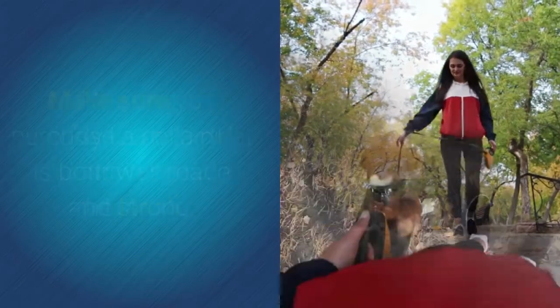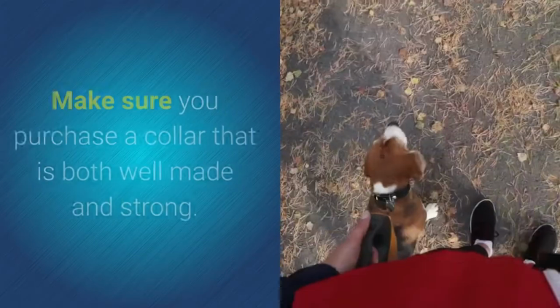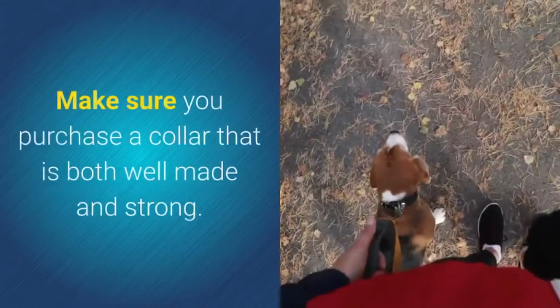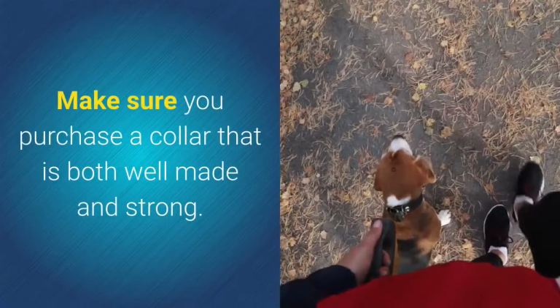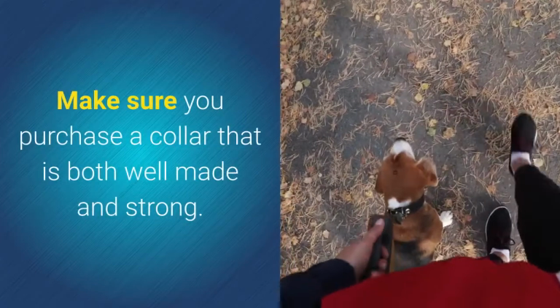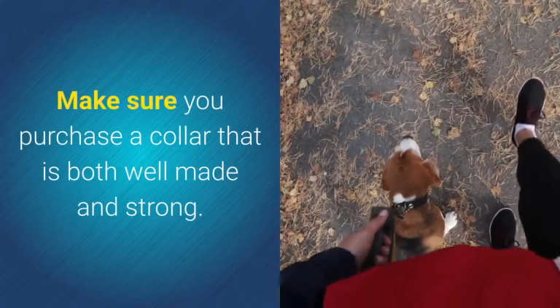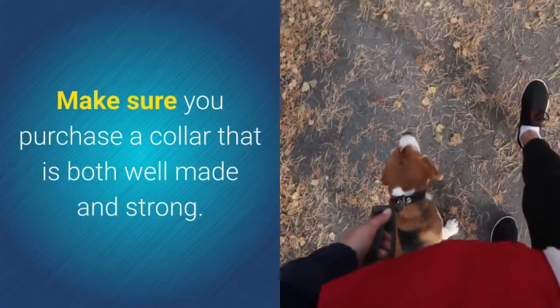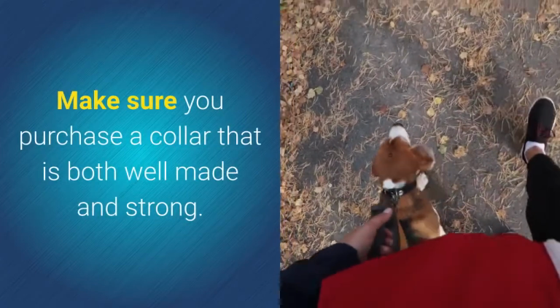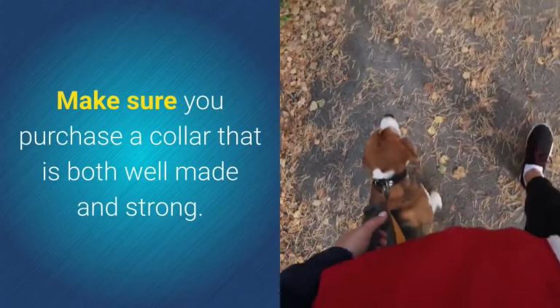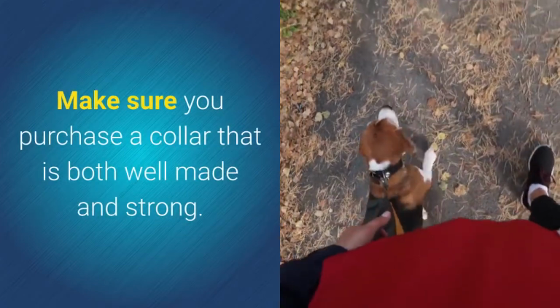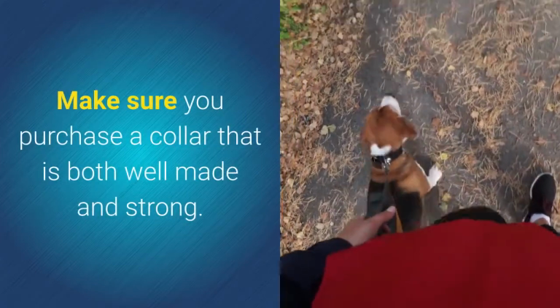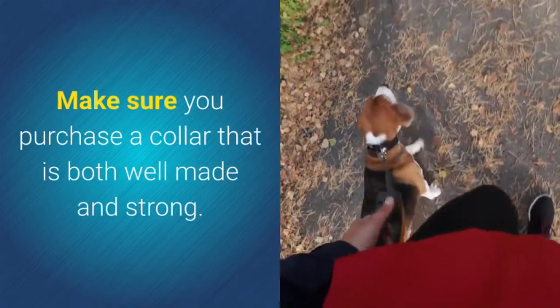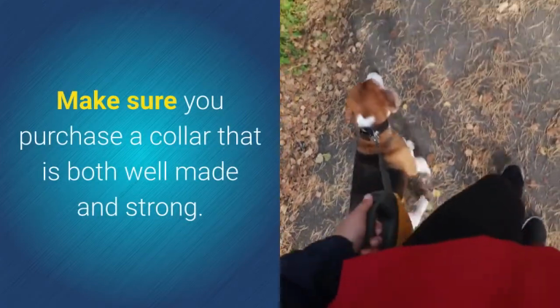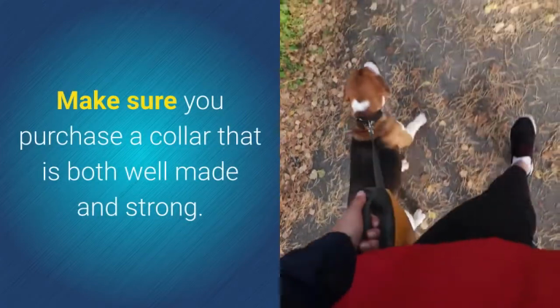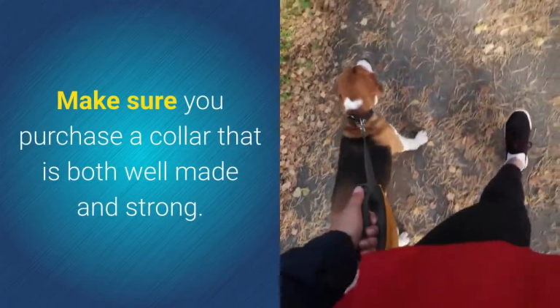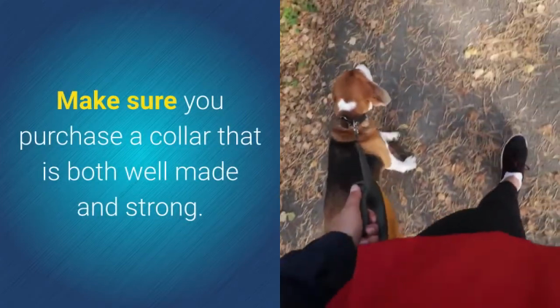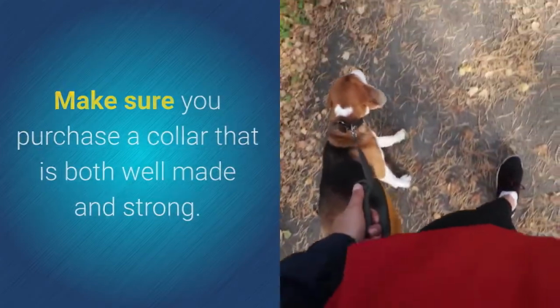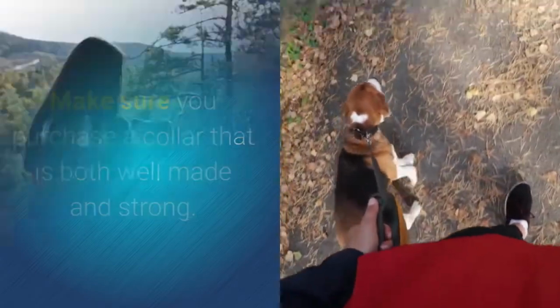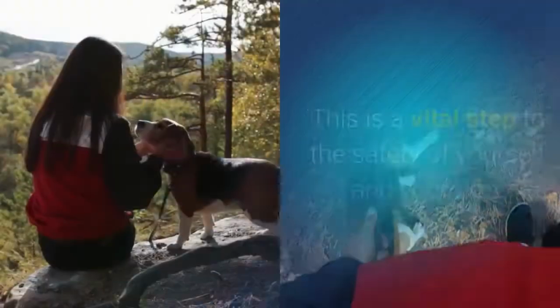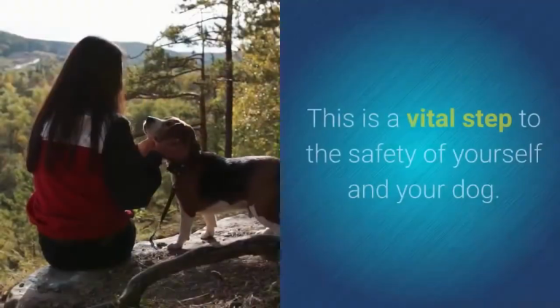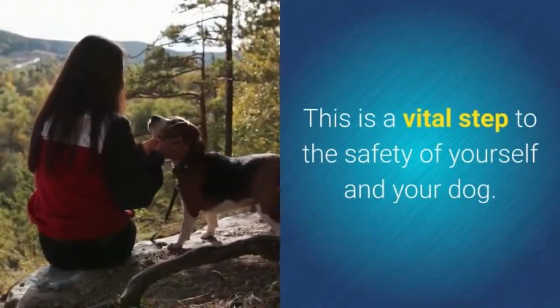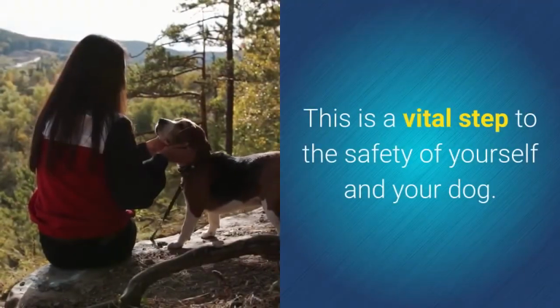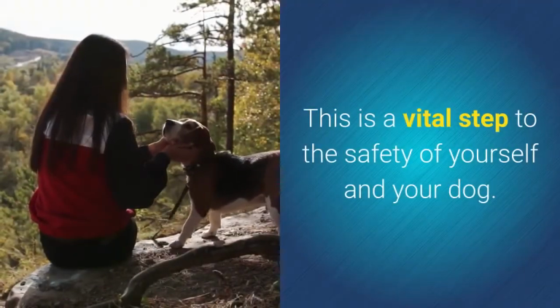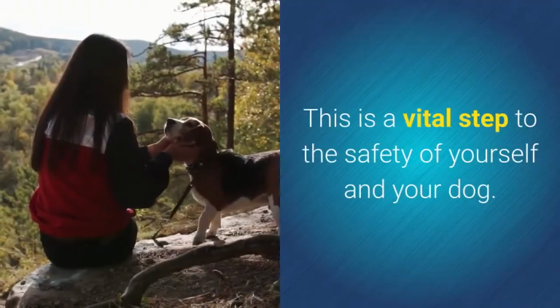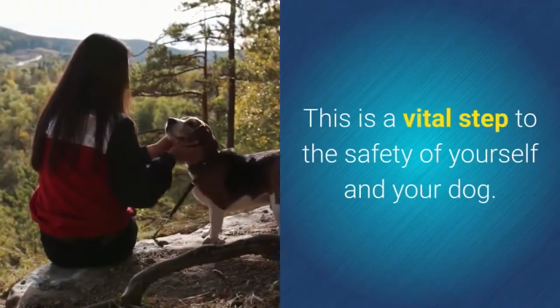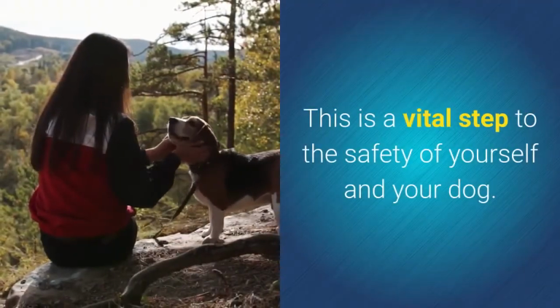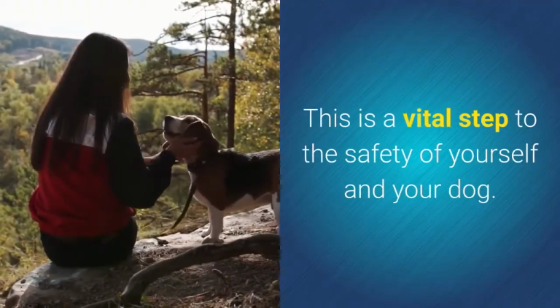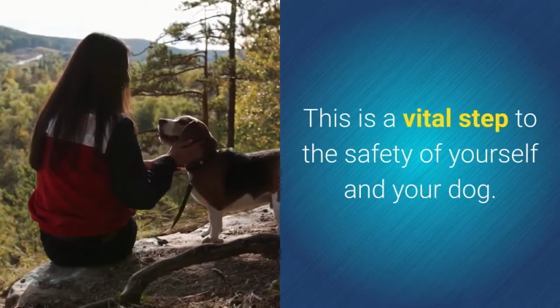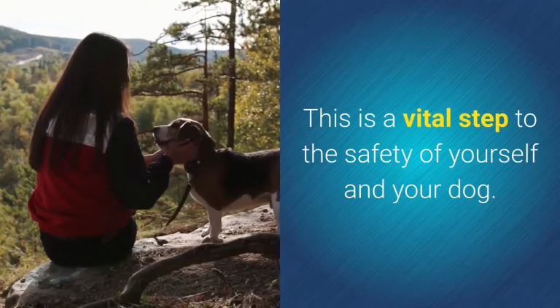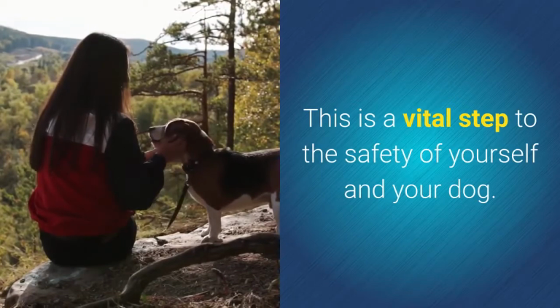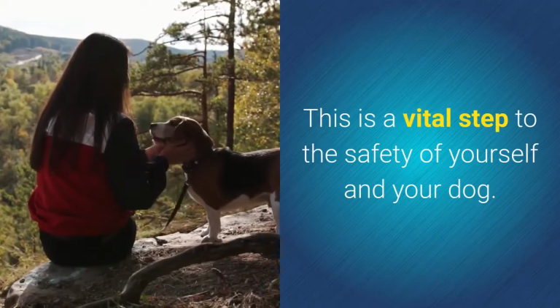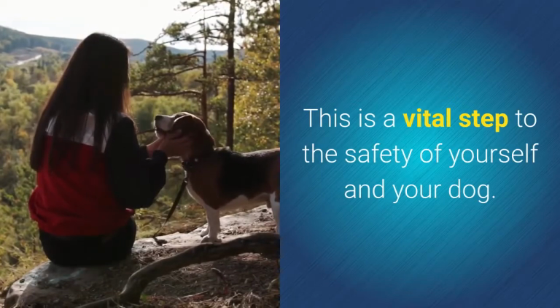Make sure you purchase a collar that is both well-made and strong. This is a vital step to the safety of yourself and your dog.